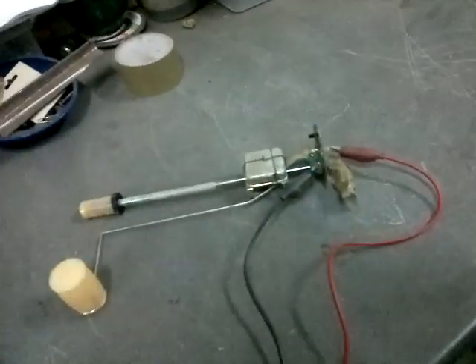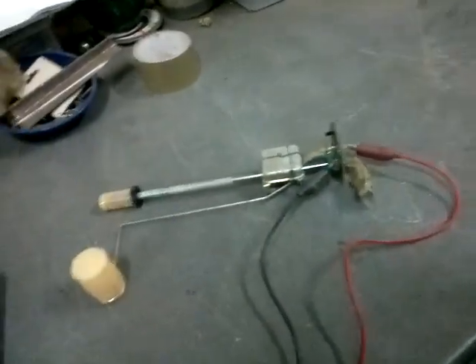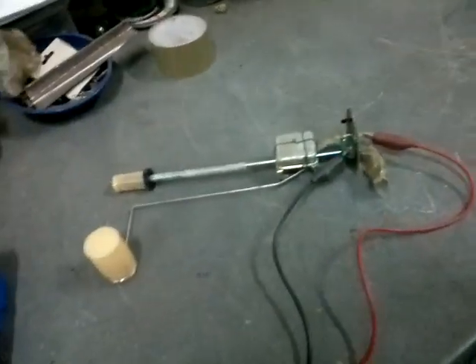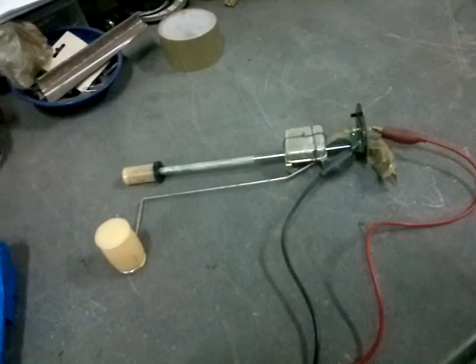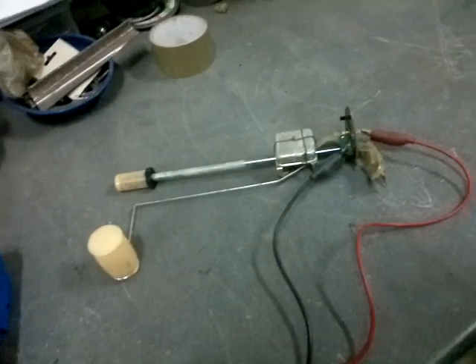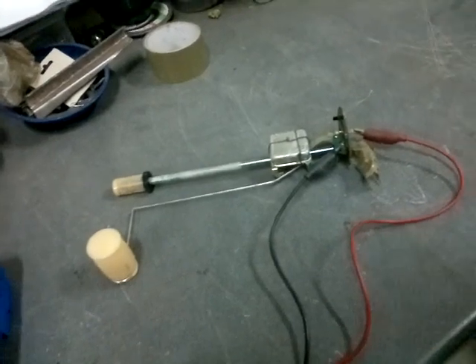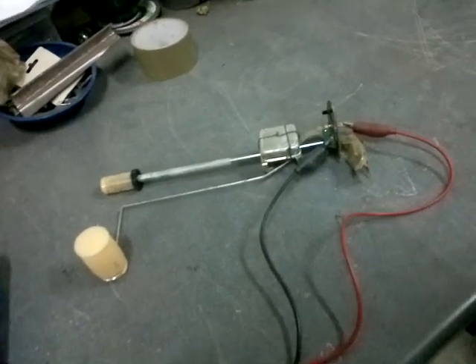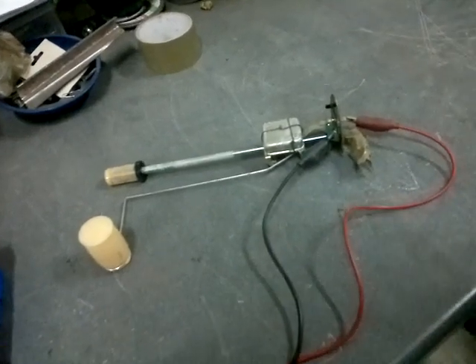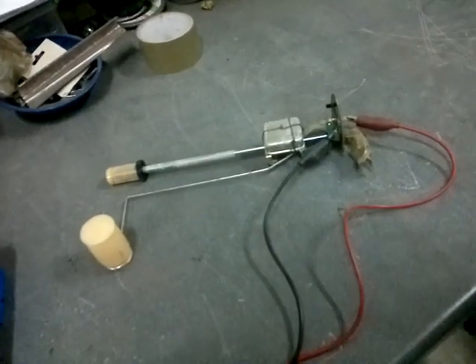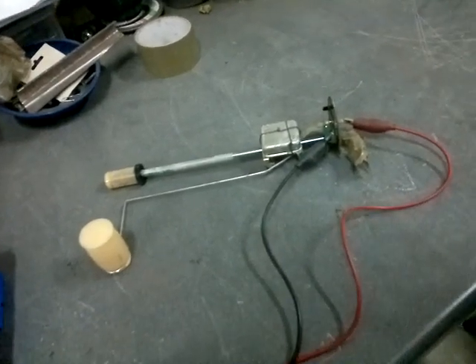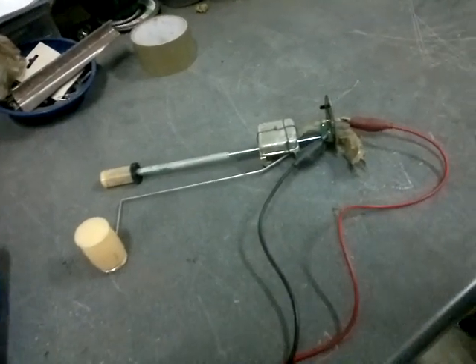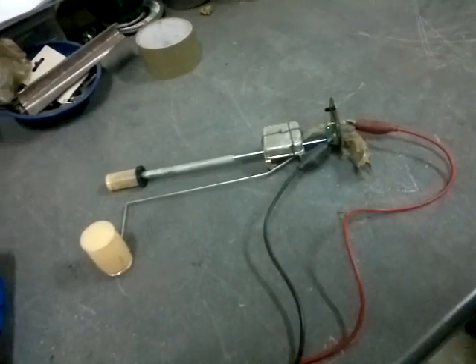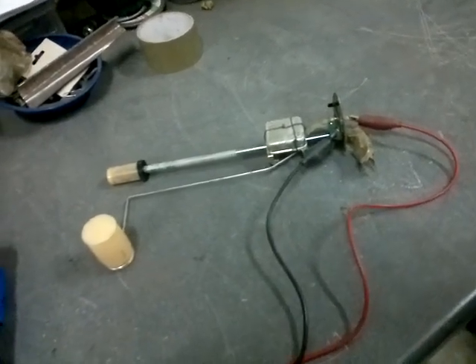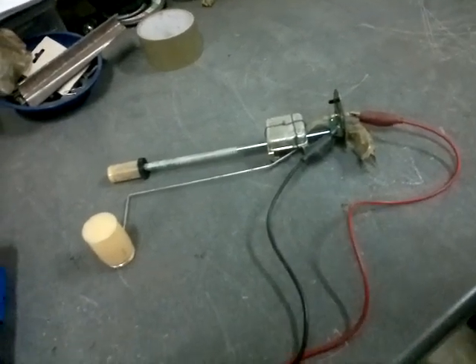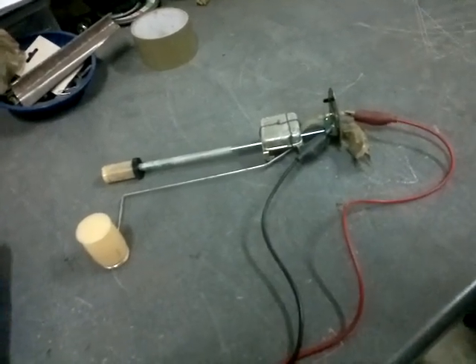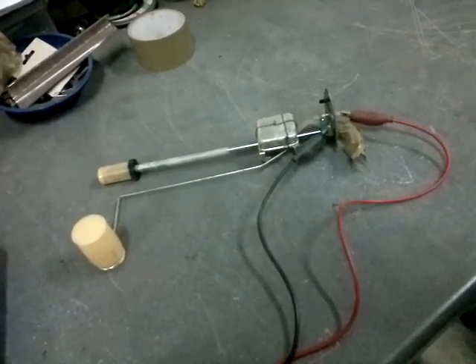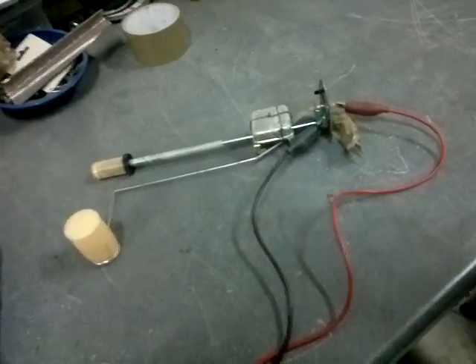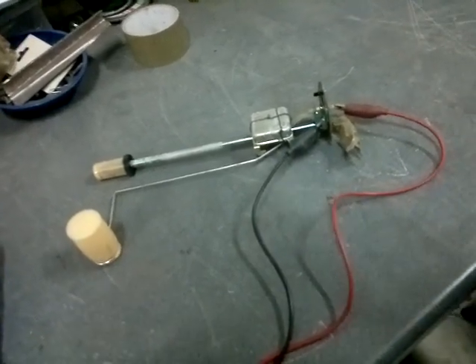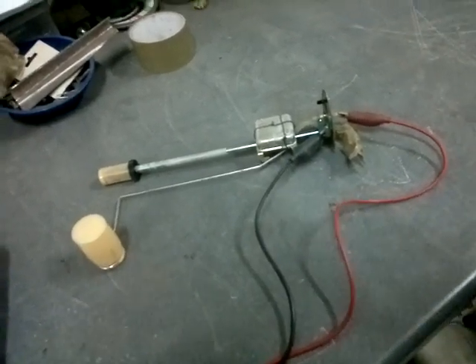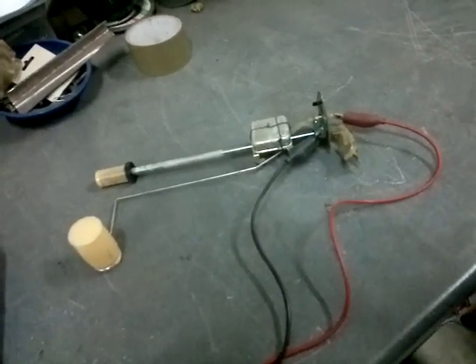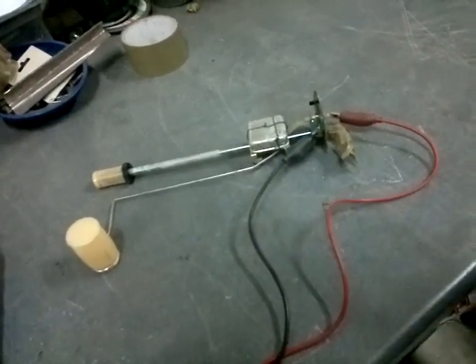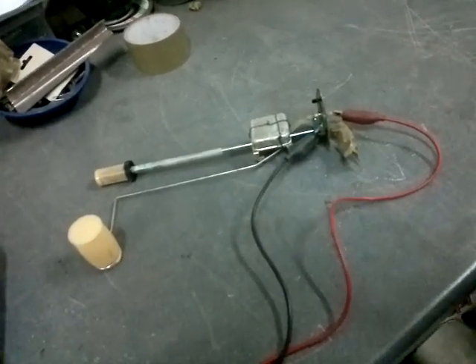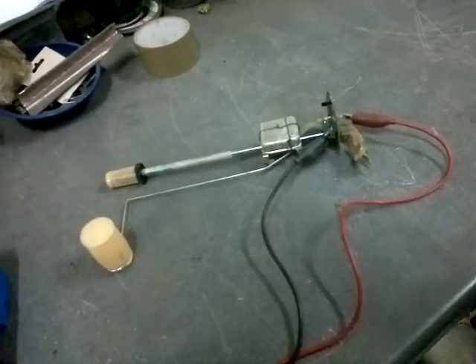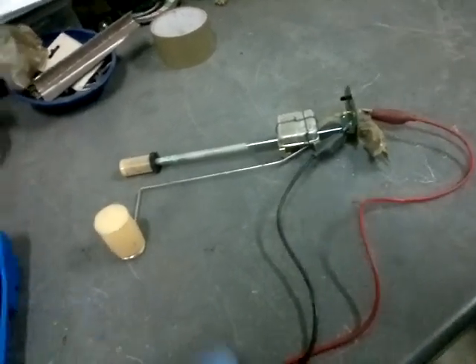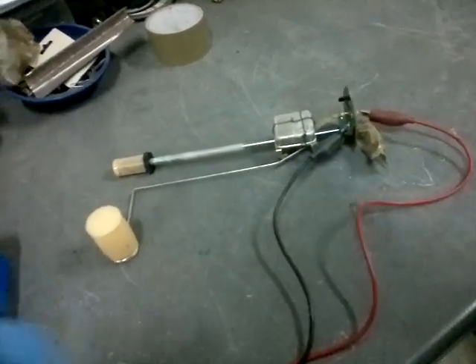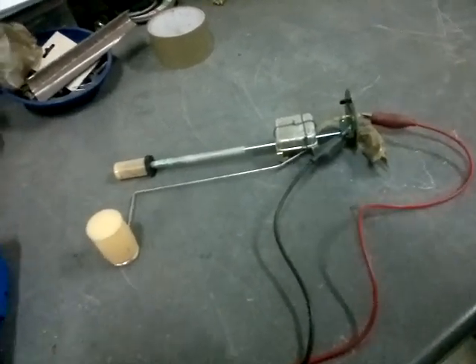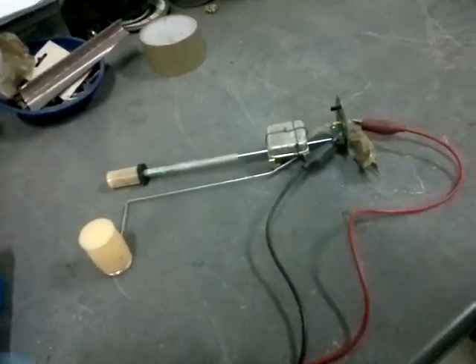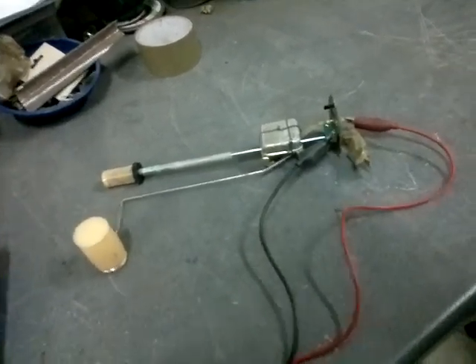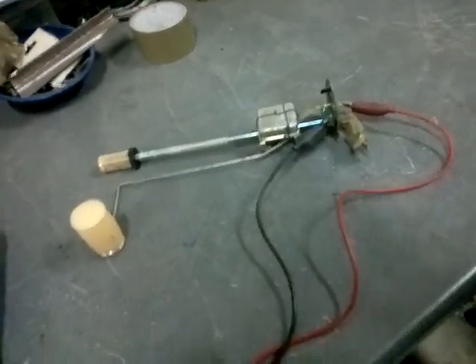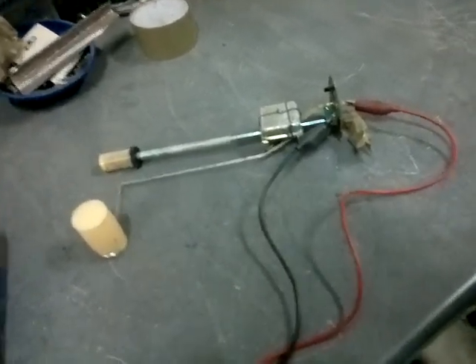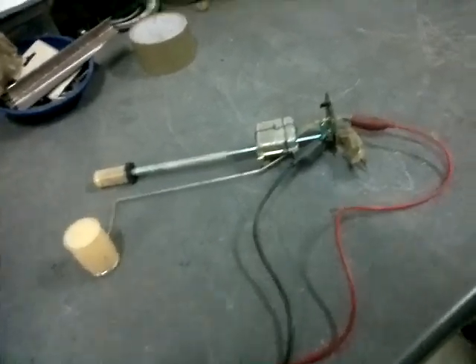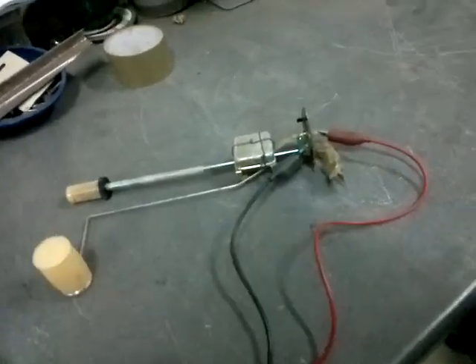Just get a new sender unit. They're not particularly expensive for most vehicles. Hope that helps.